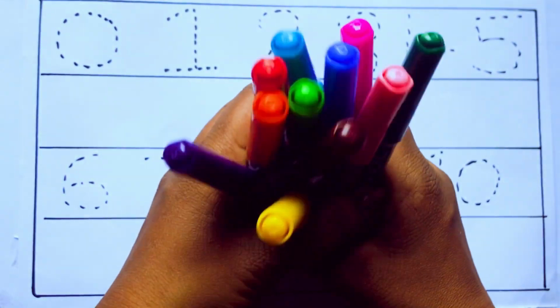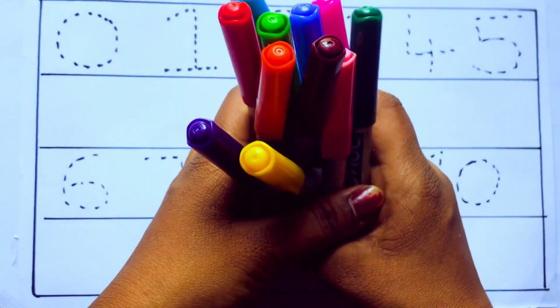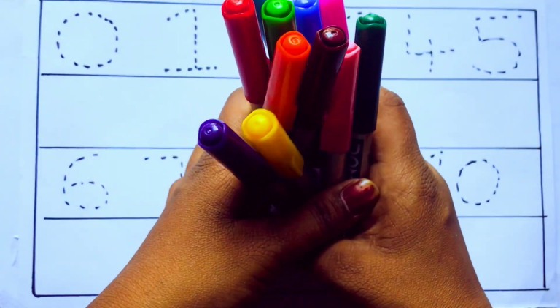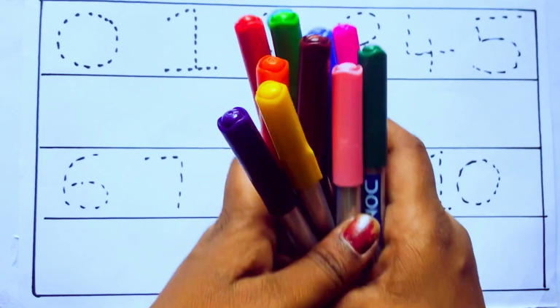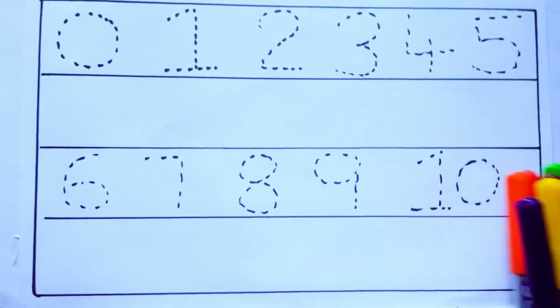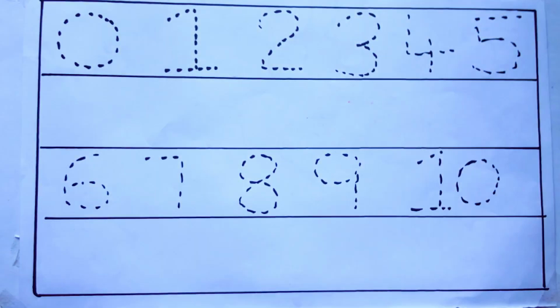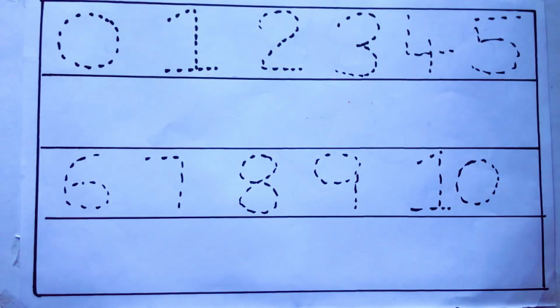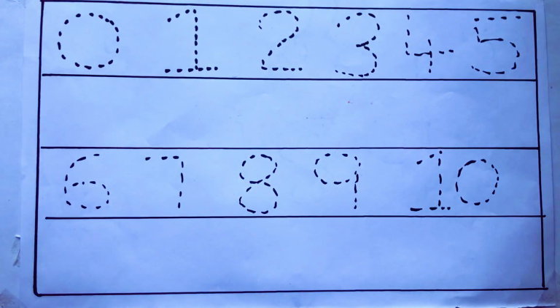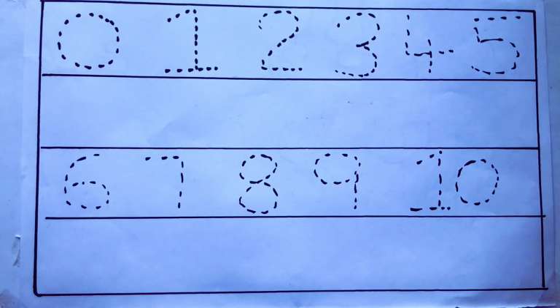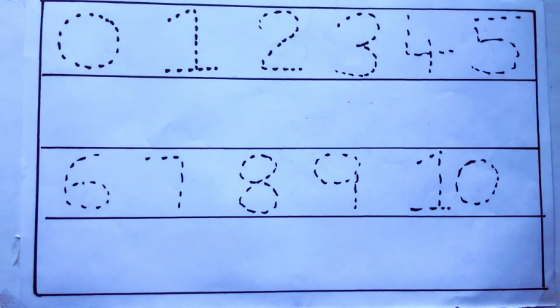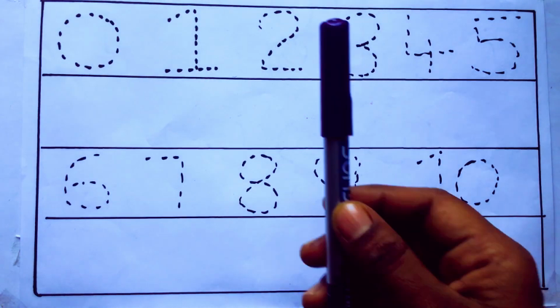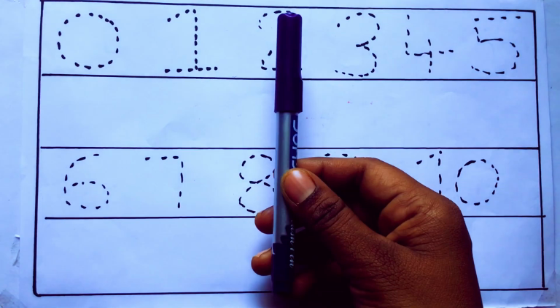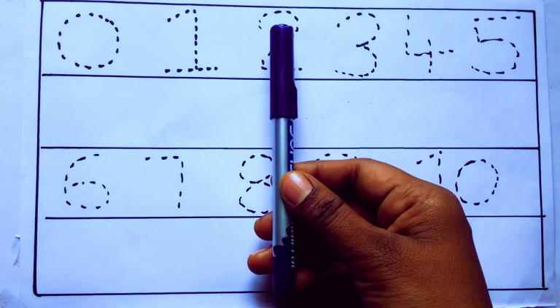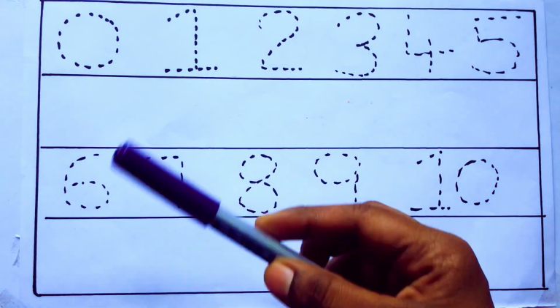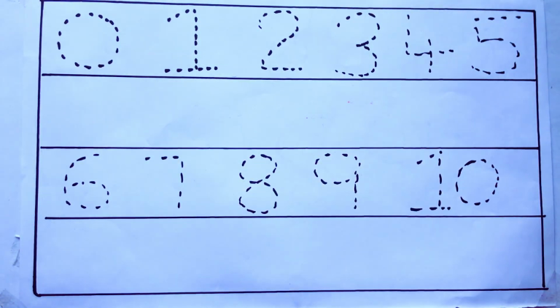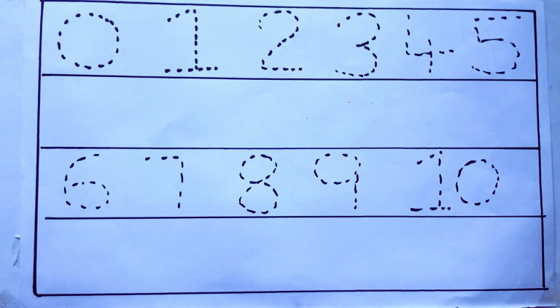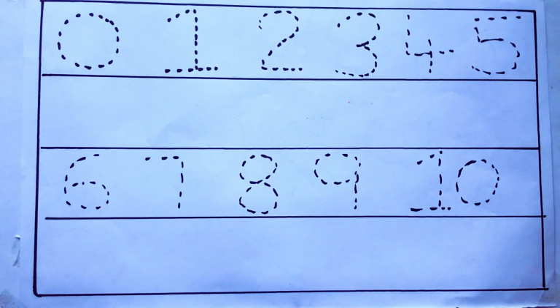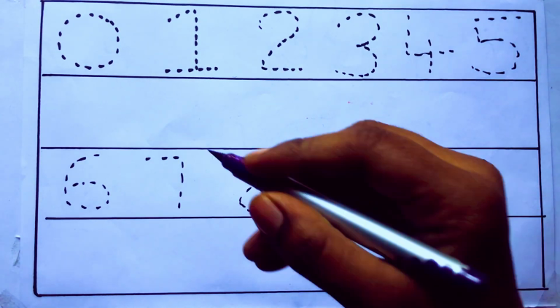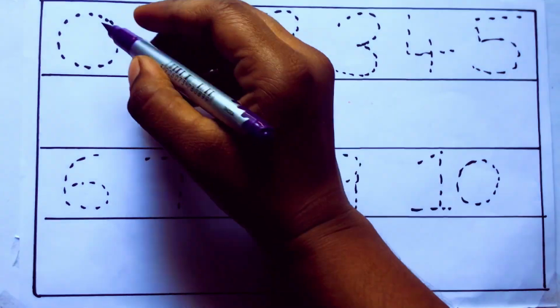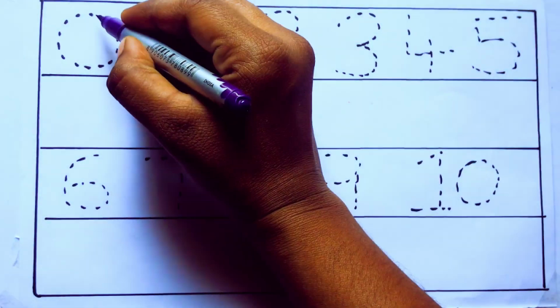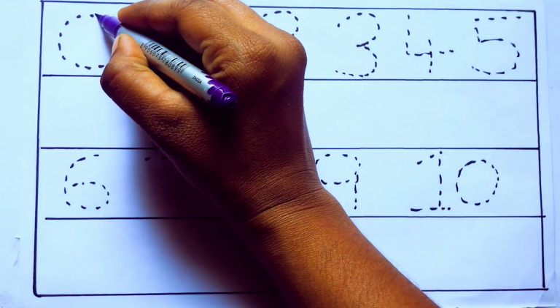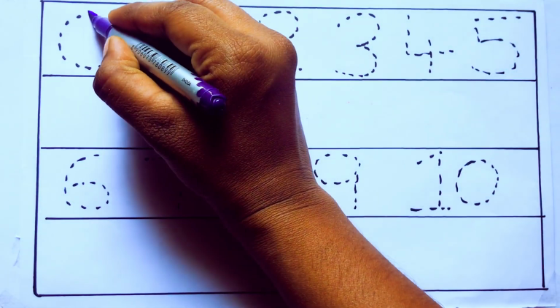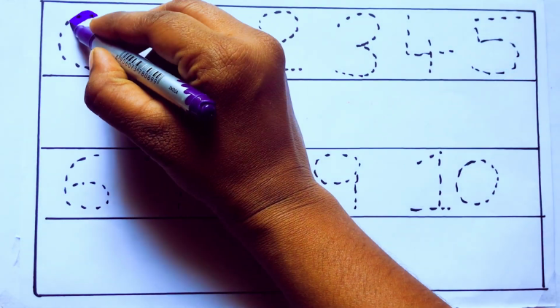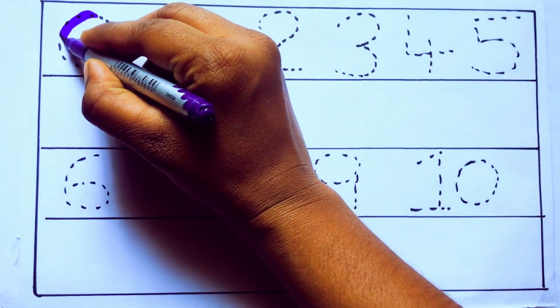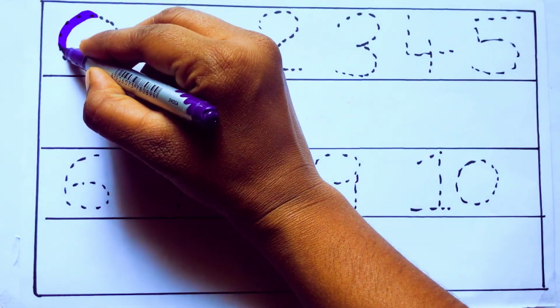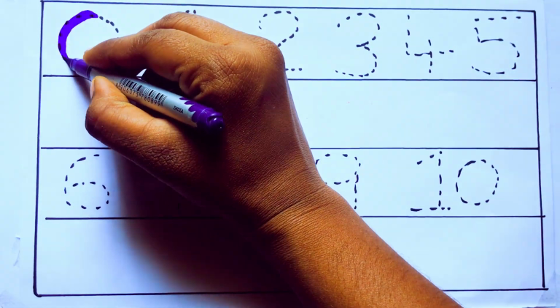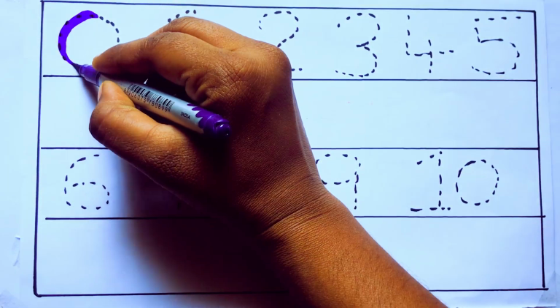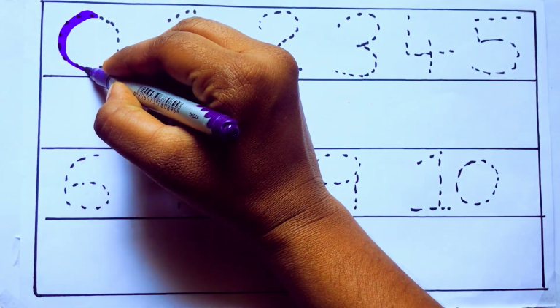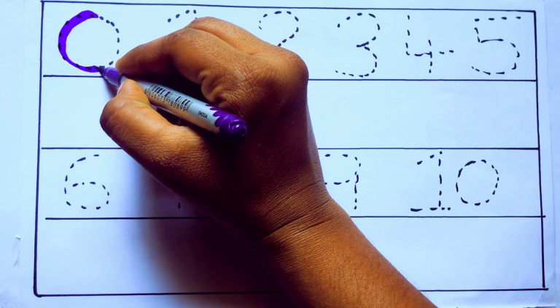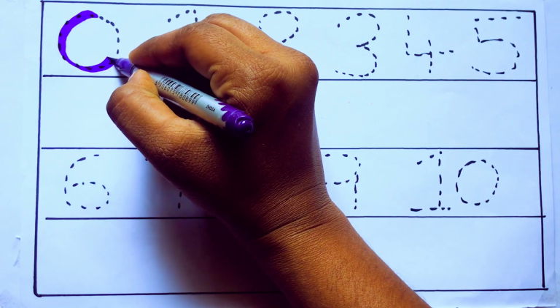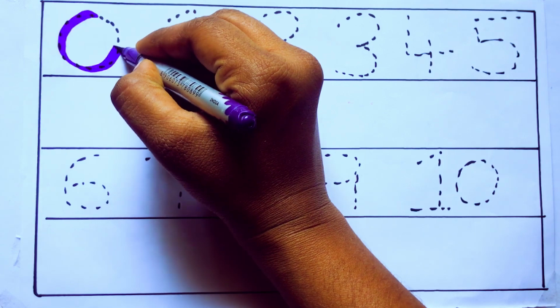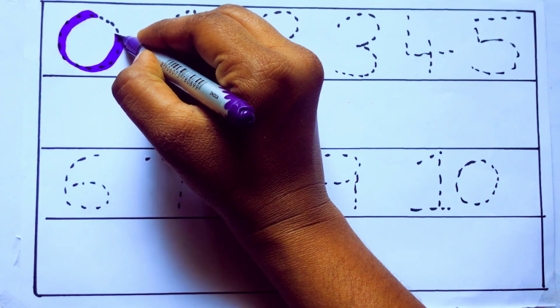Let's draw numbers. Violet color. 0. Z-E-R-O.